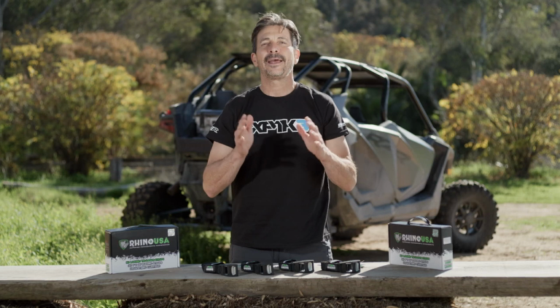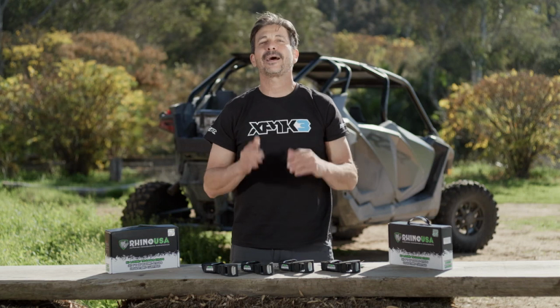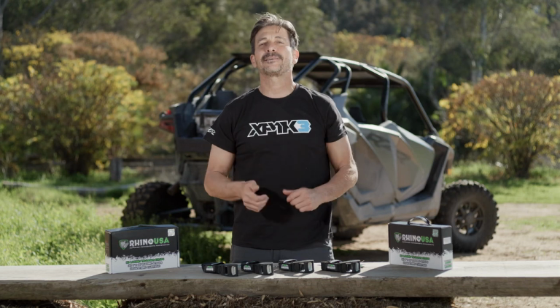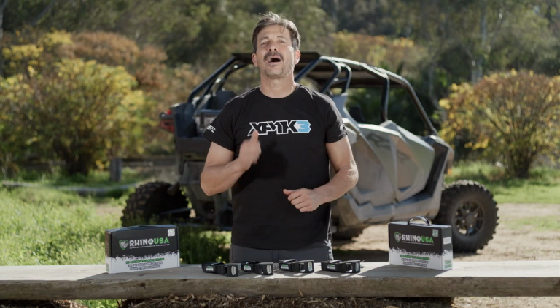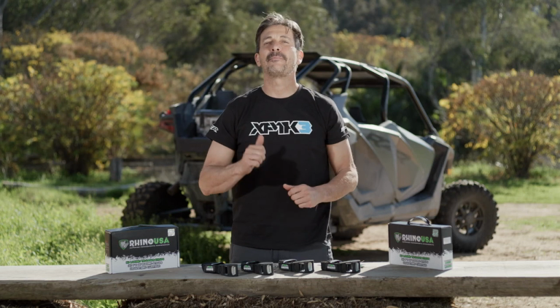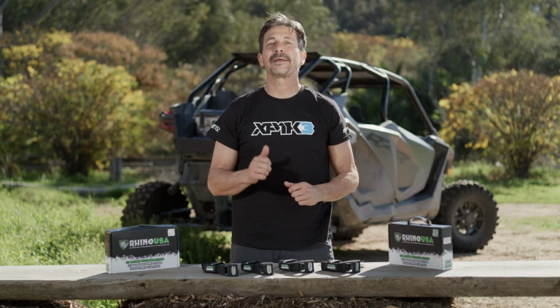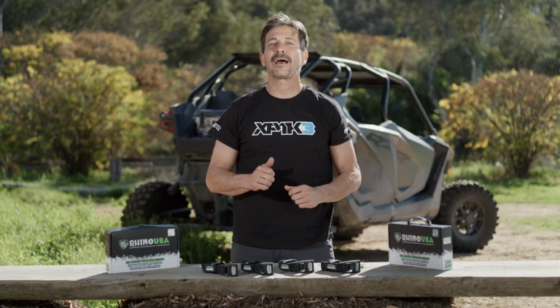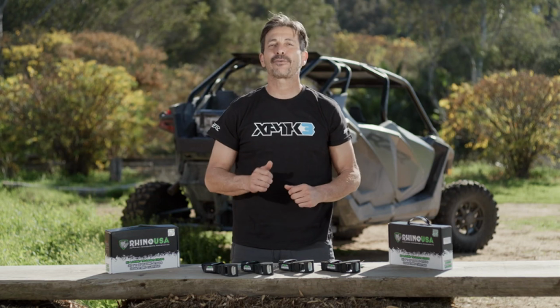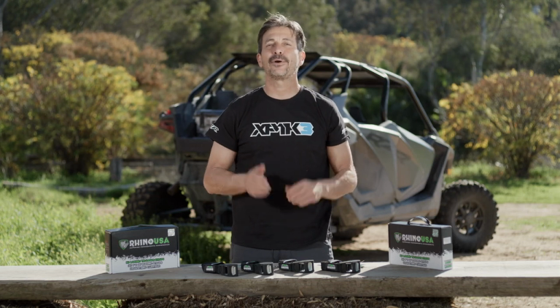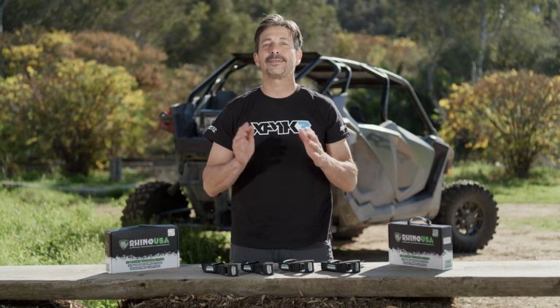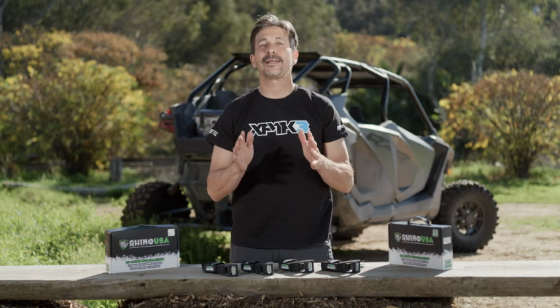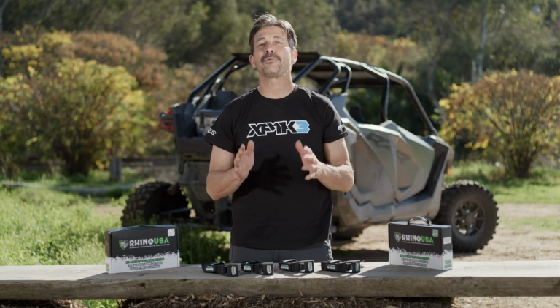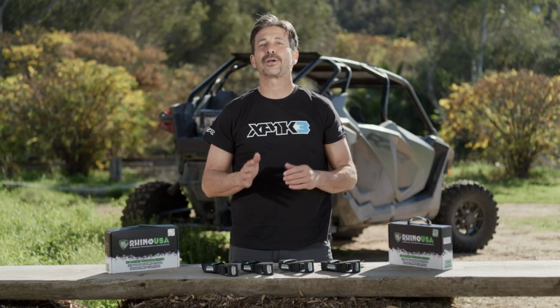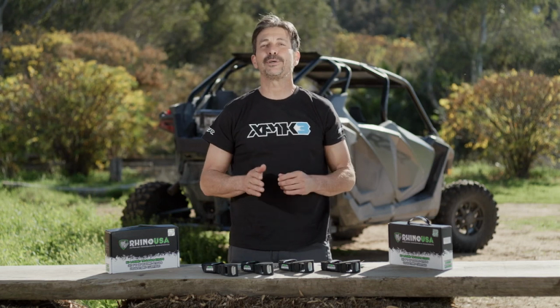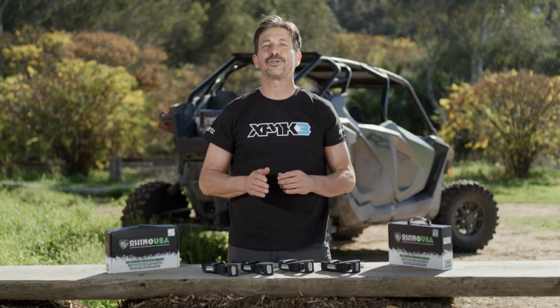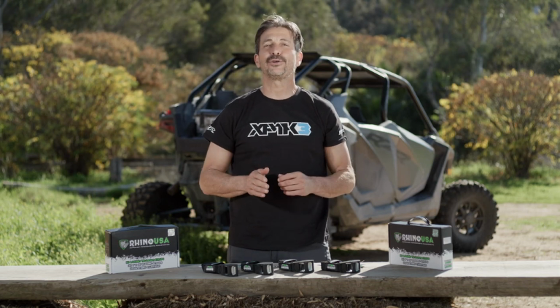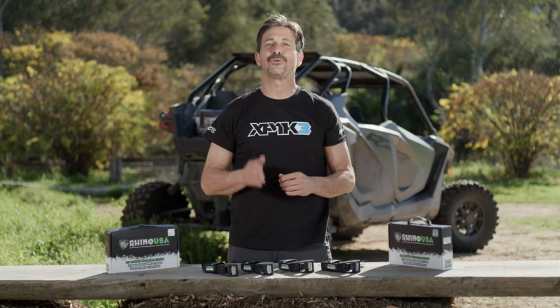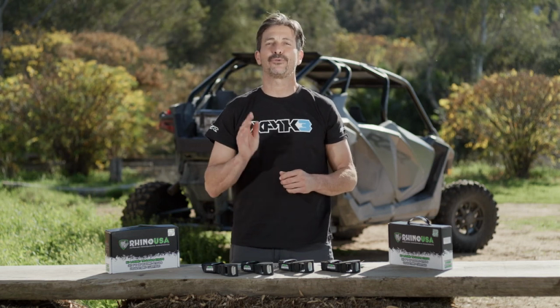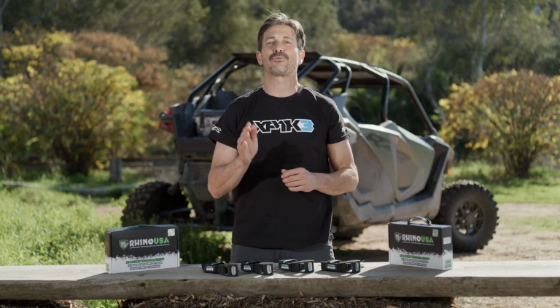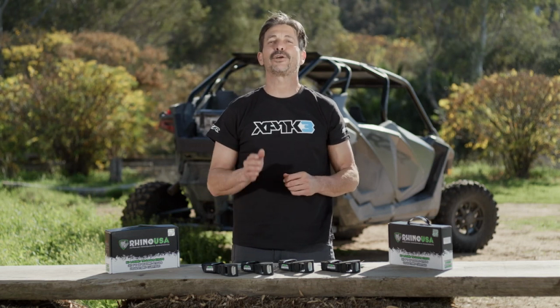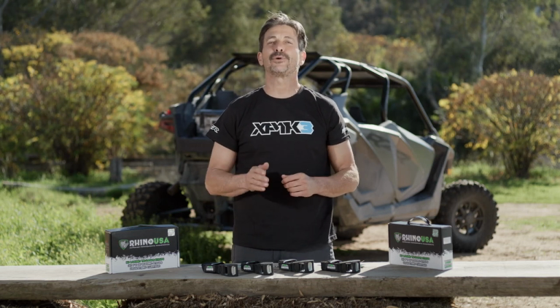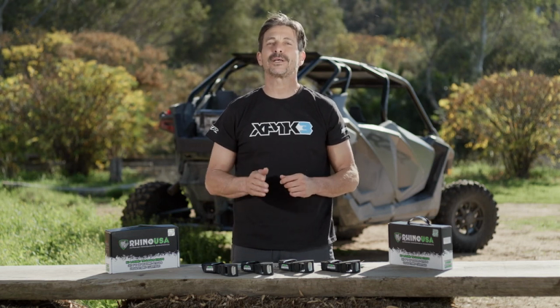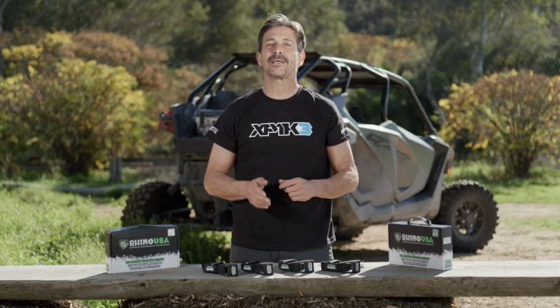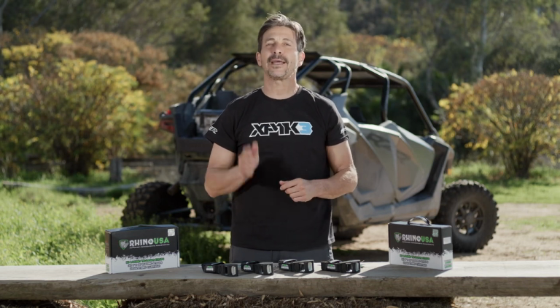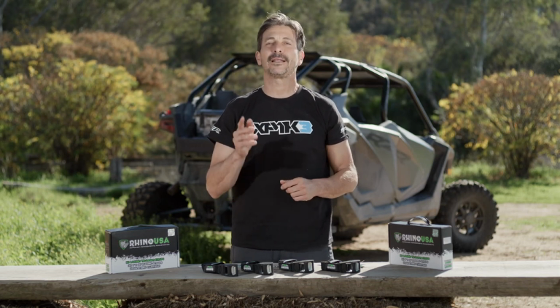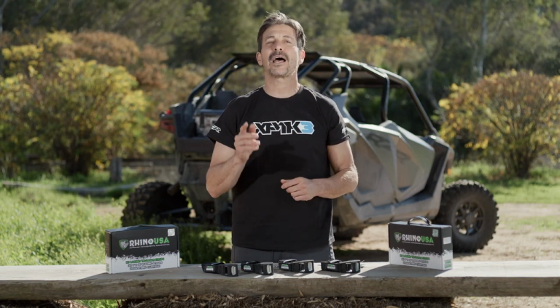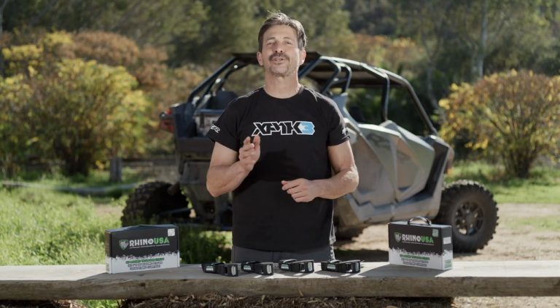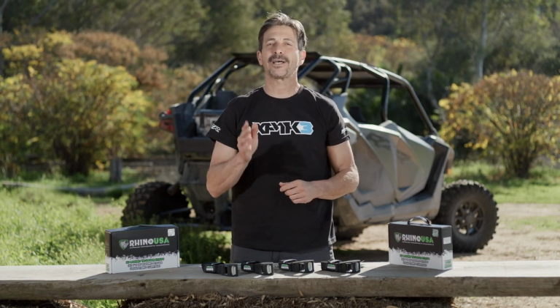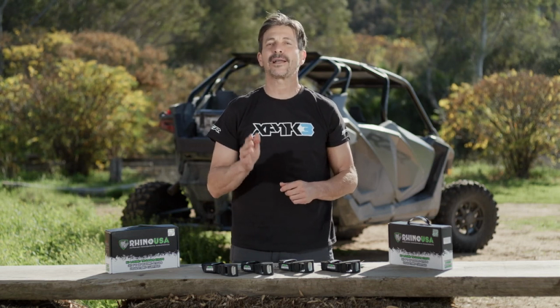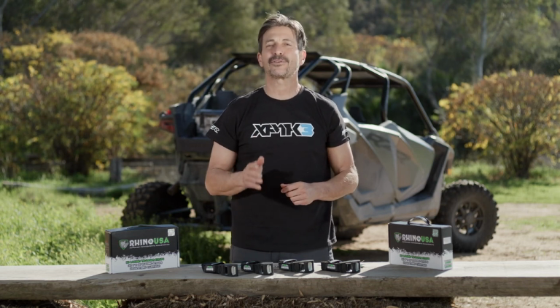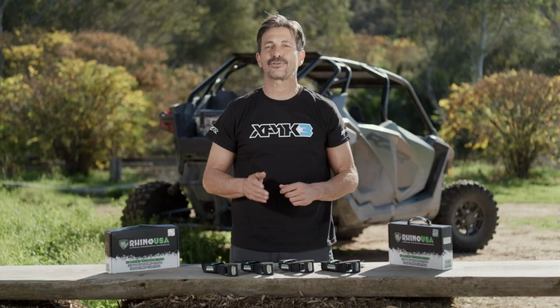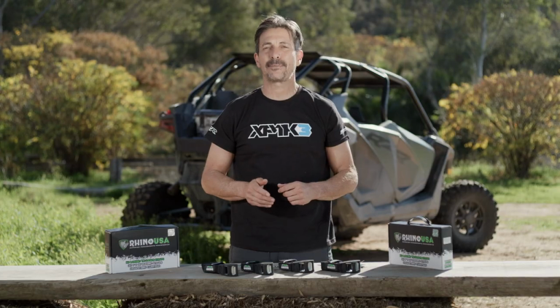Hey guys, I'm Mike Caffro and today we're going to be showing you the Rhino USA lashing tie-down straps.